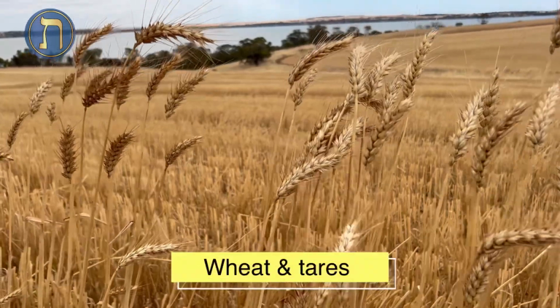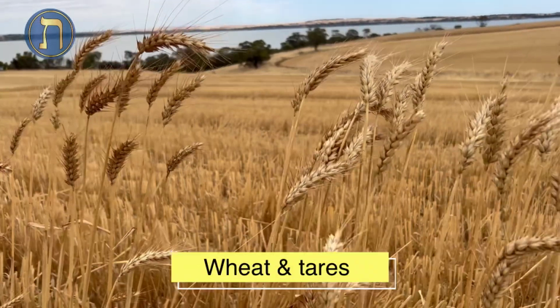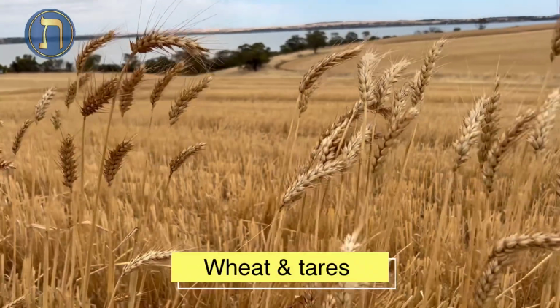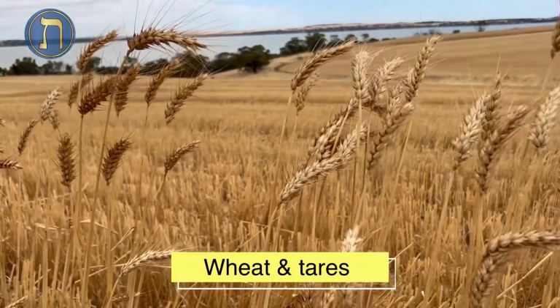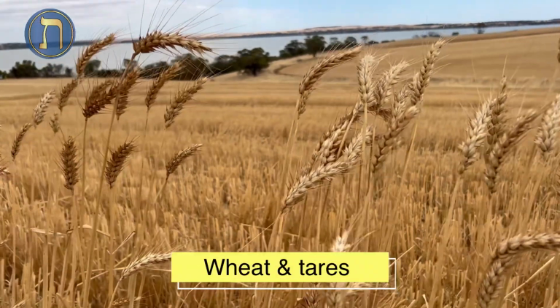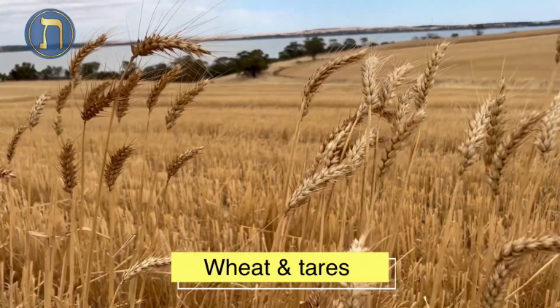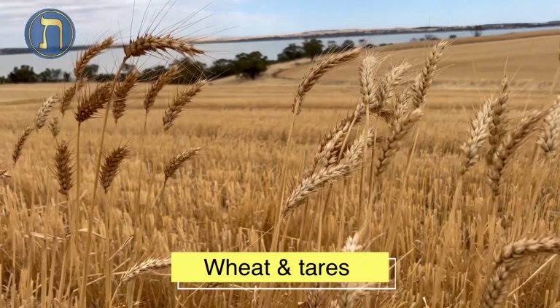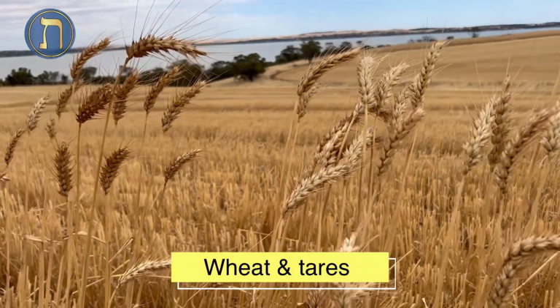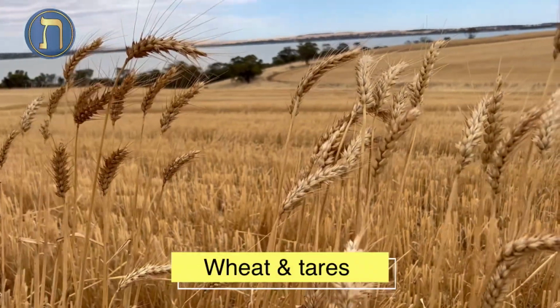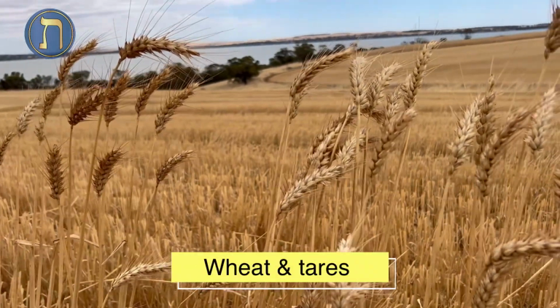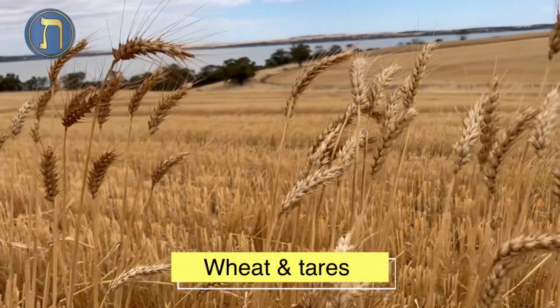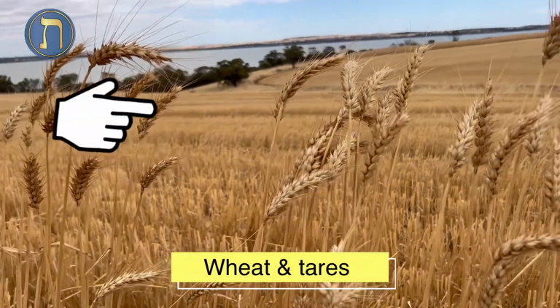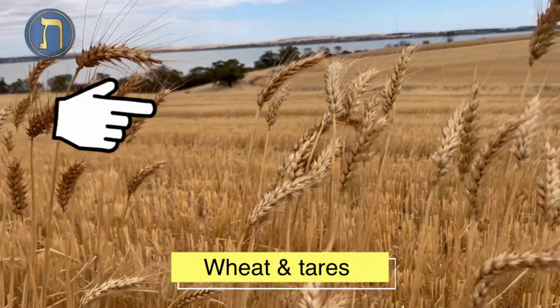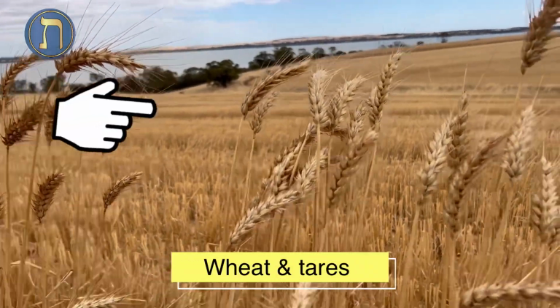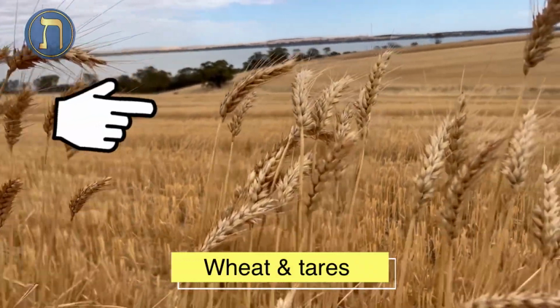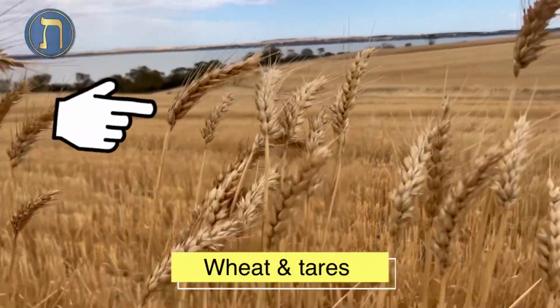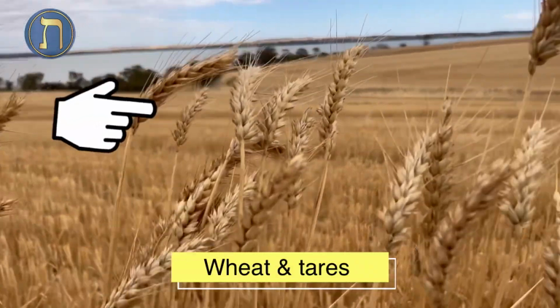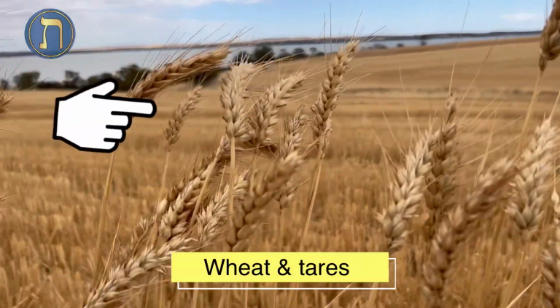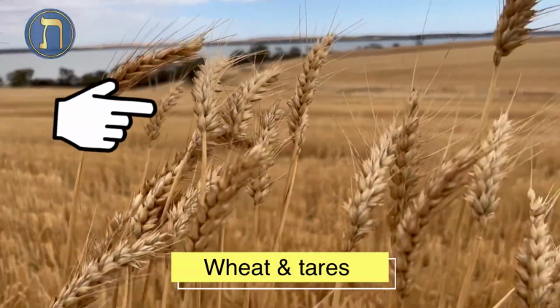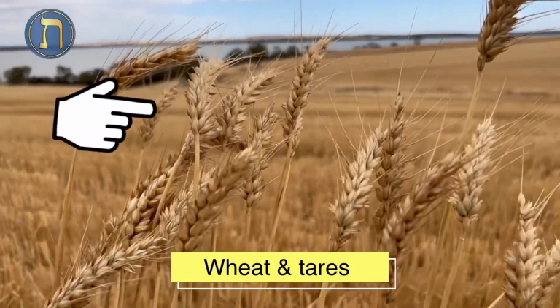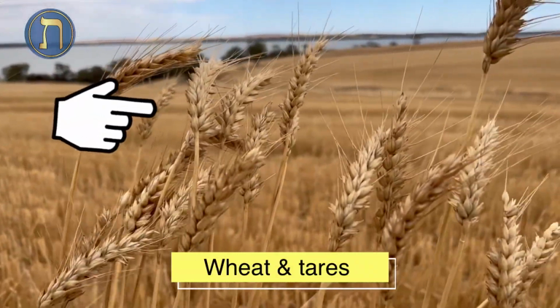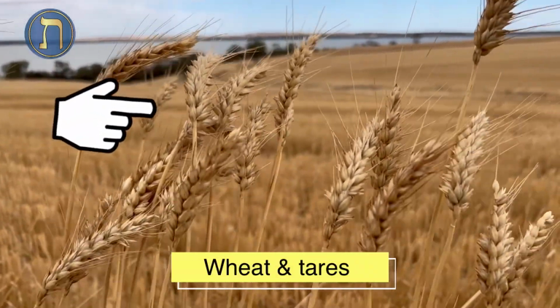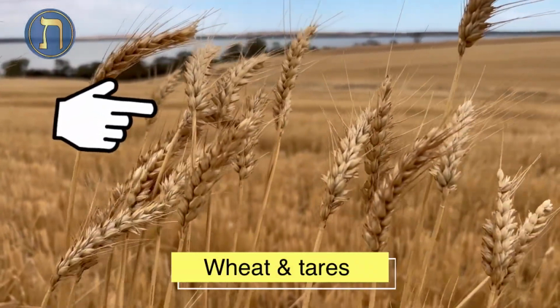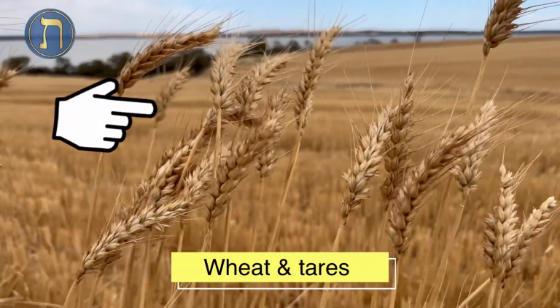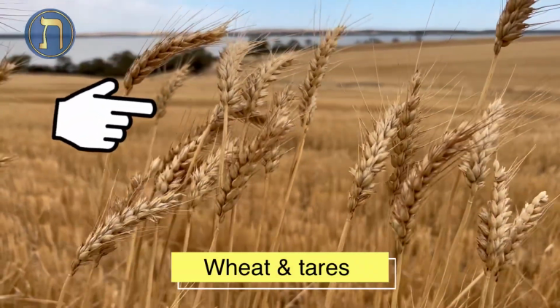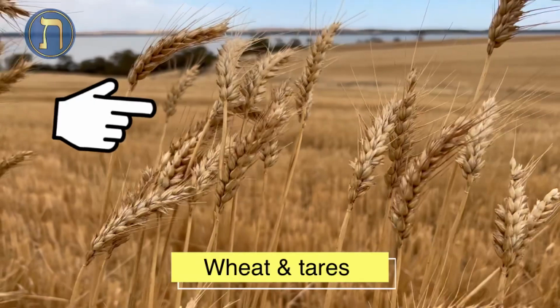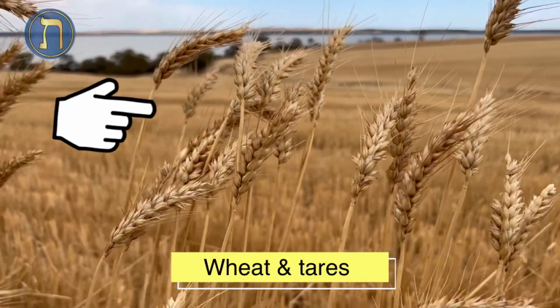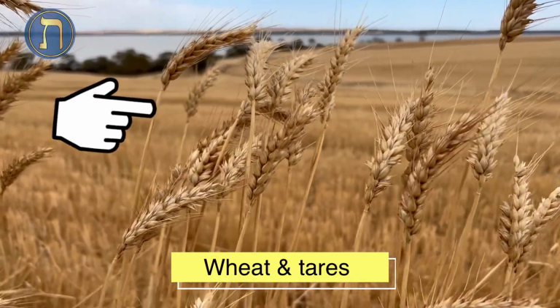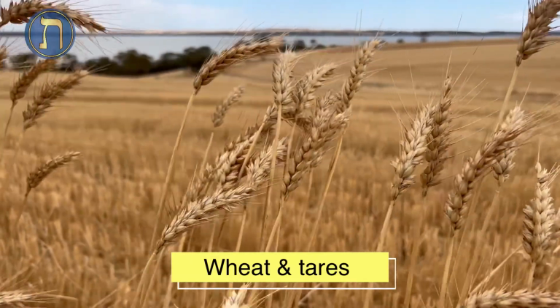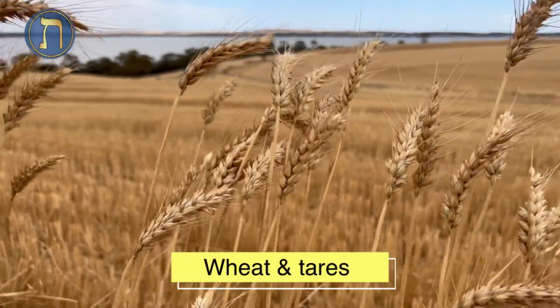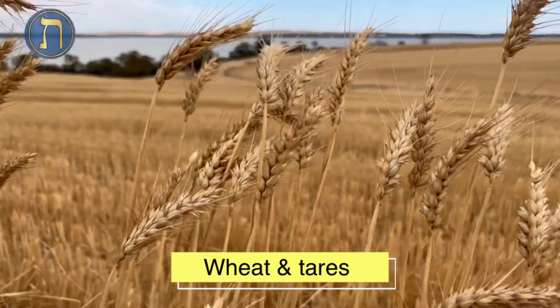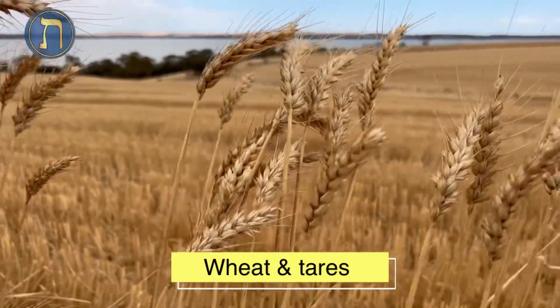The Bible talks about wheat and tares. These are real wheat in the fields in Outback Australia.